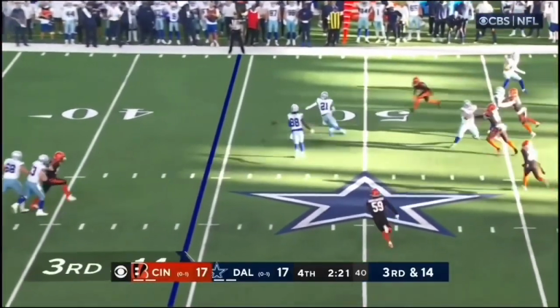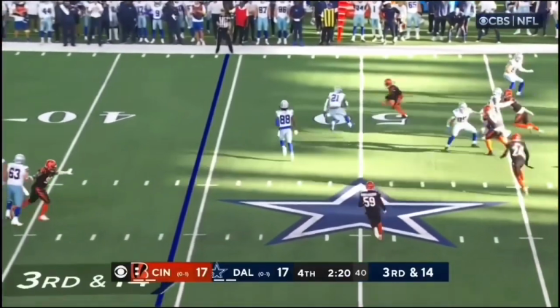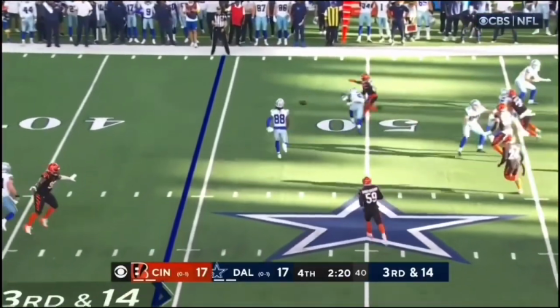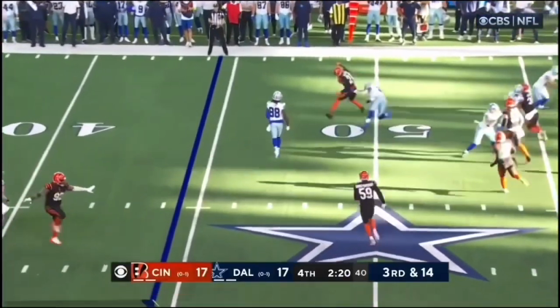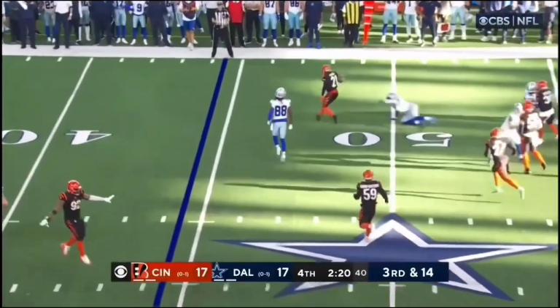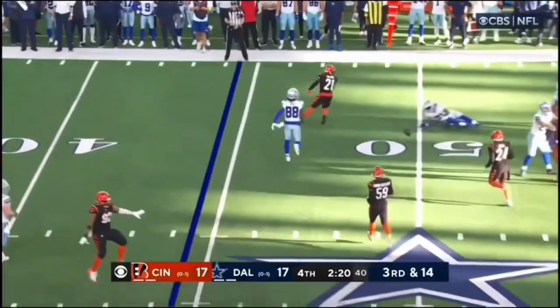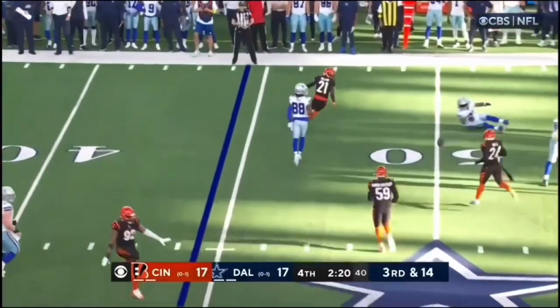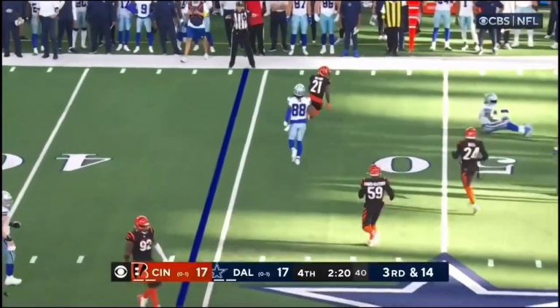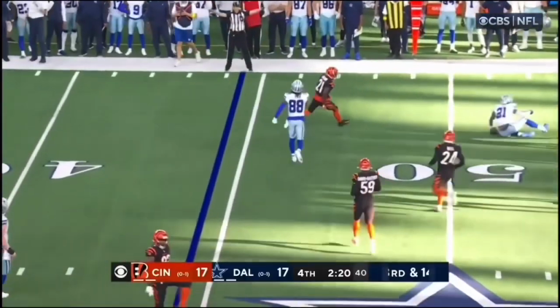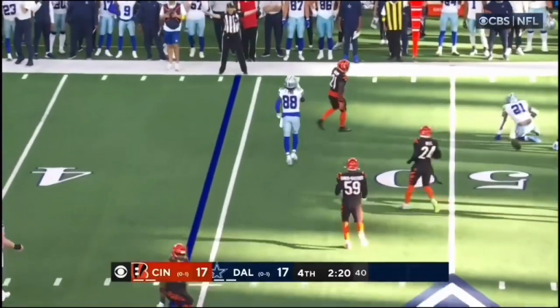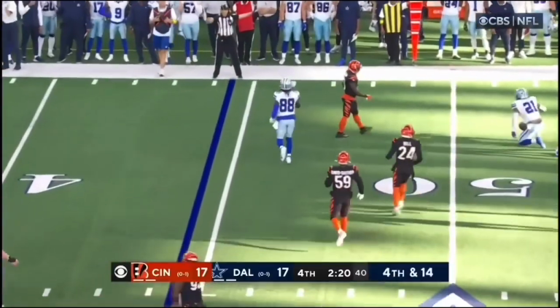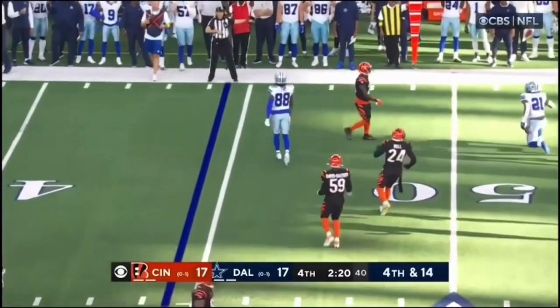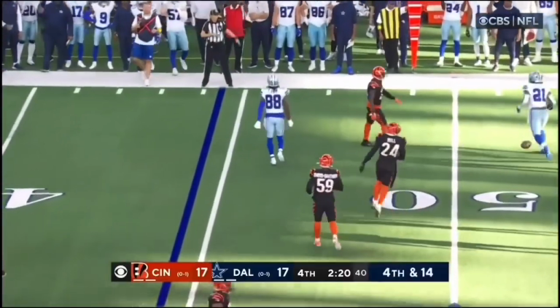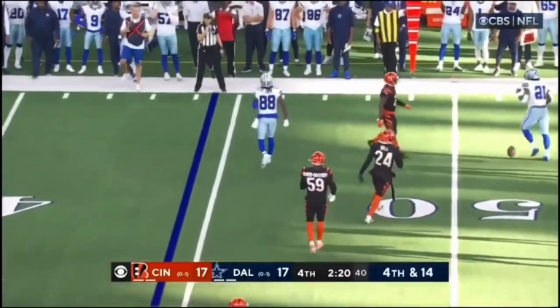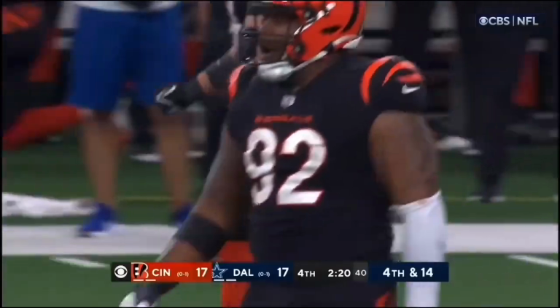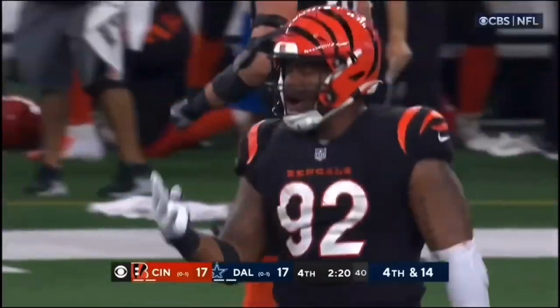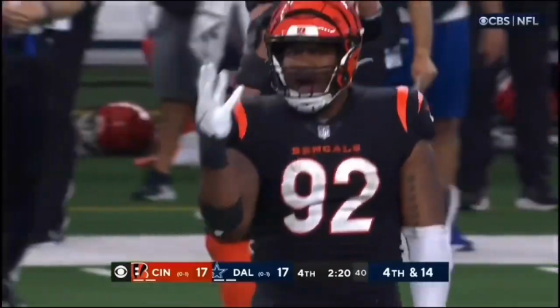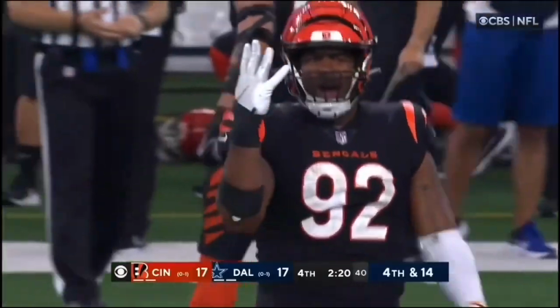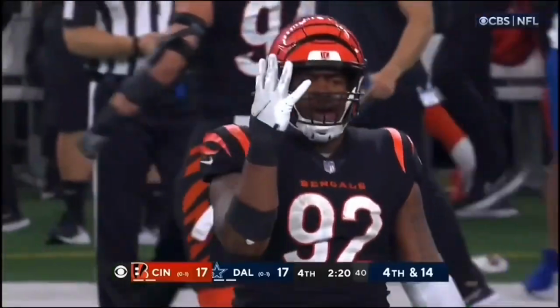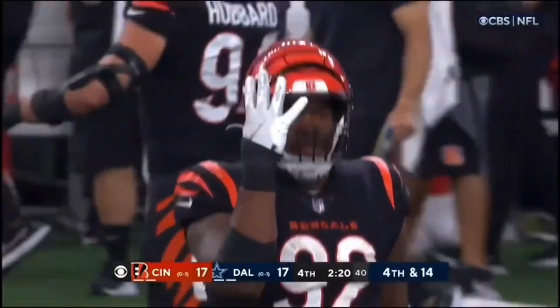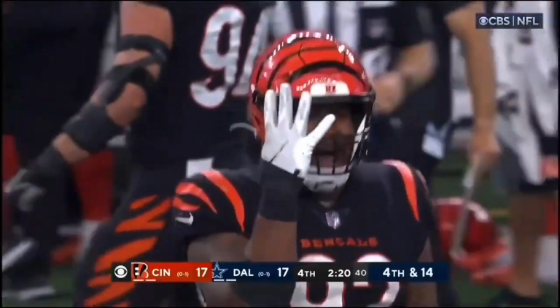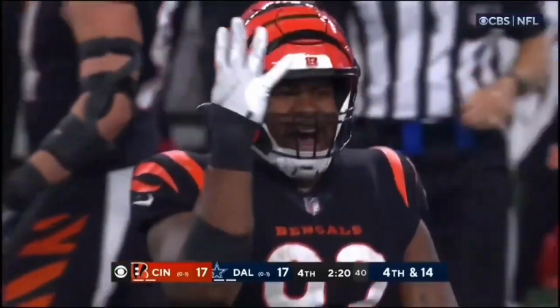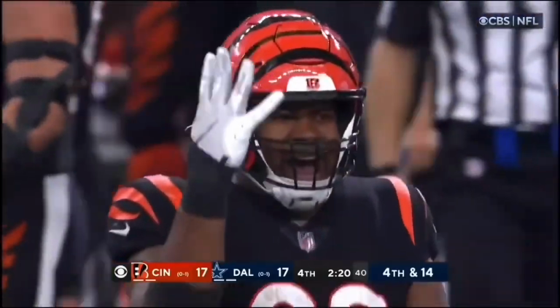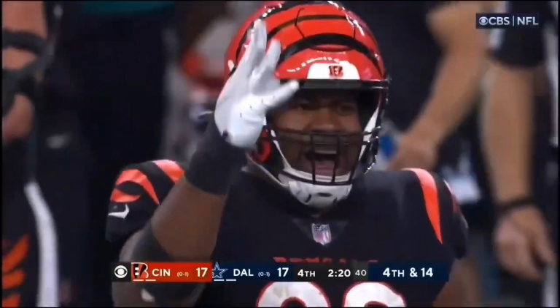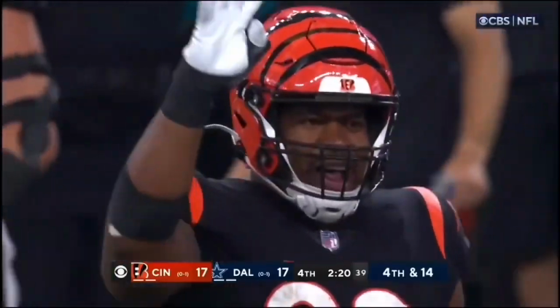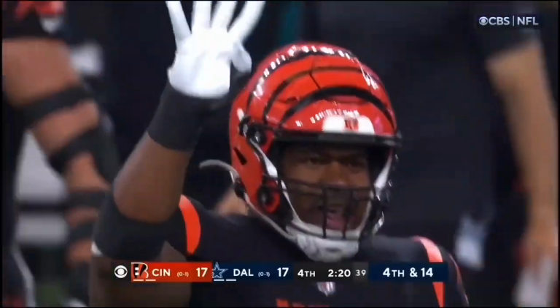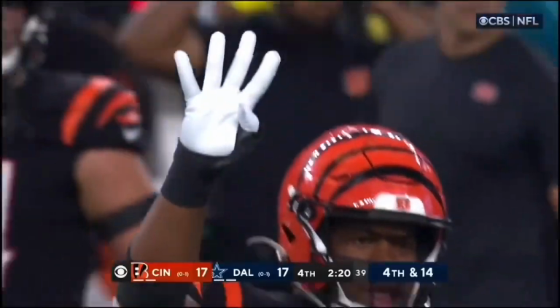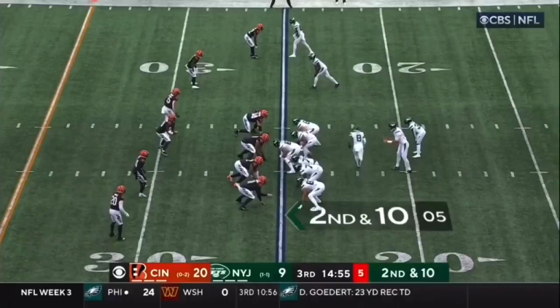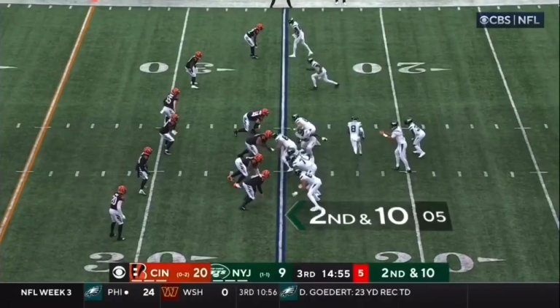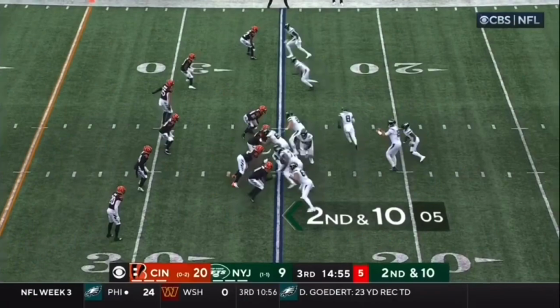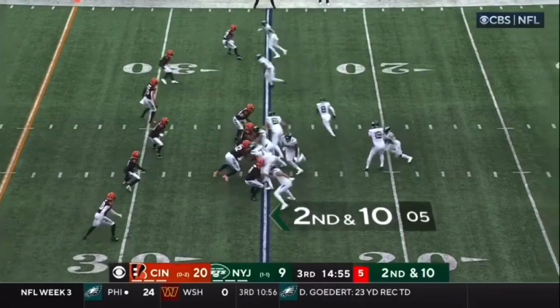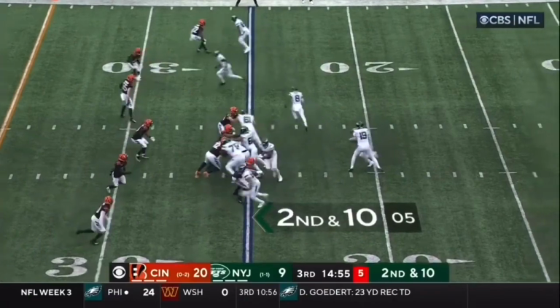Ball to Fleck, that hit the line. That was B.J. Hill. Second and ten.